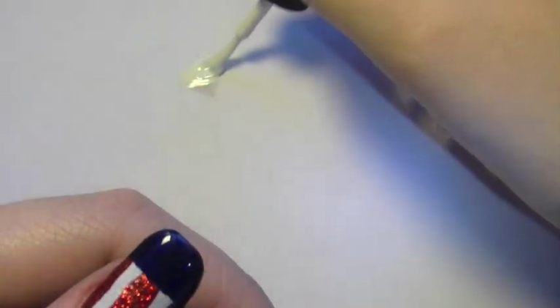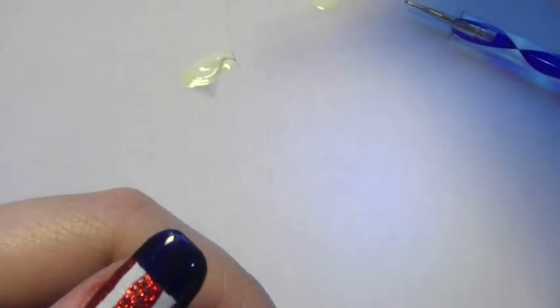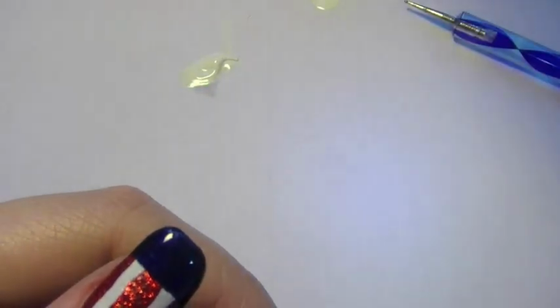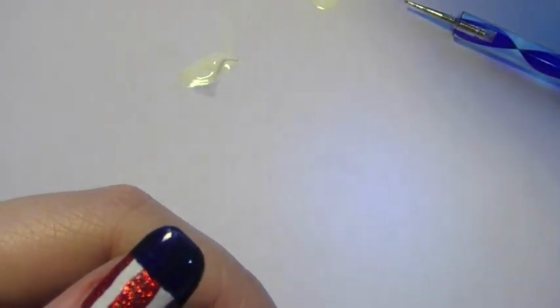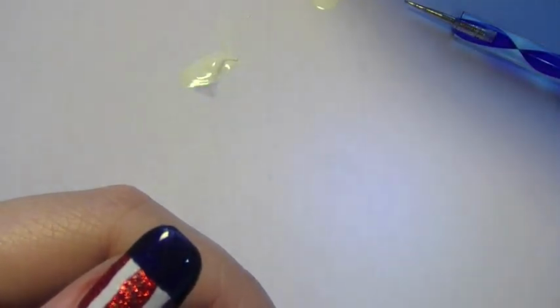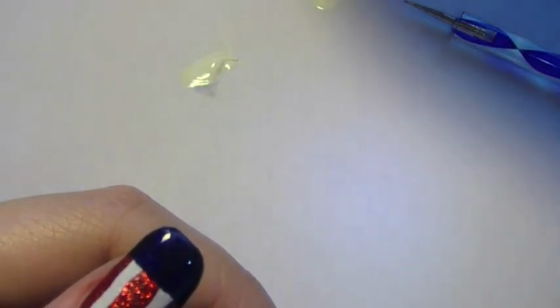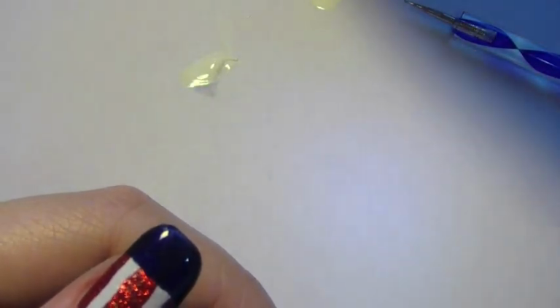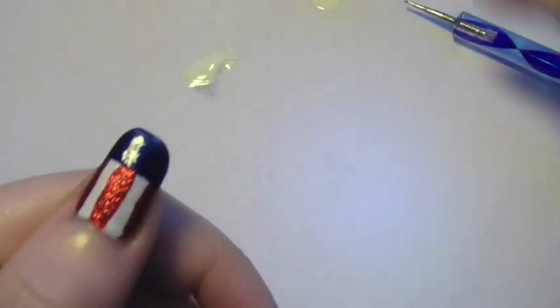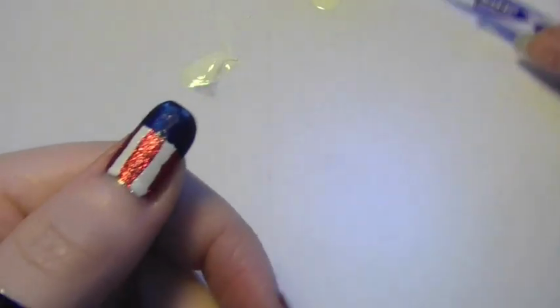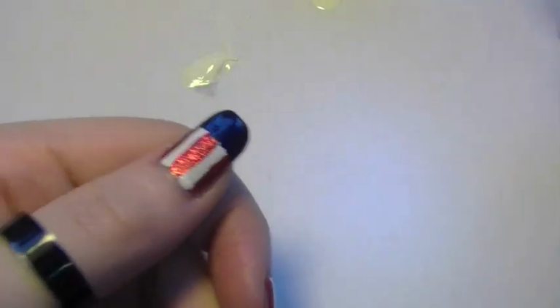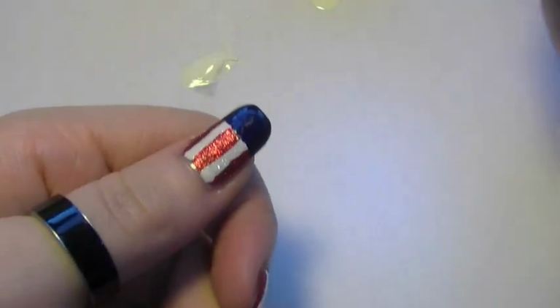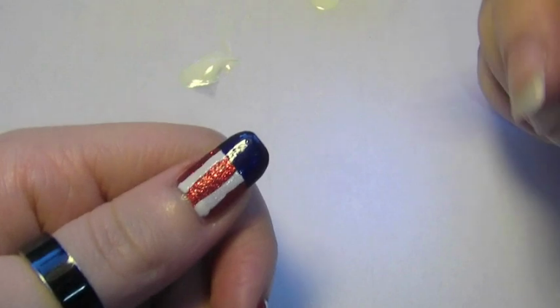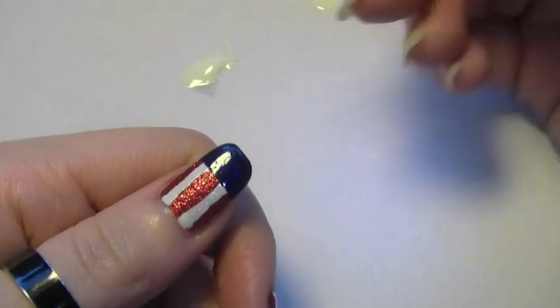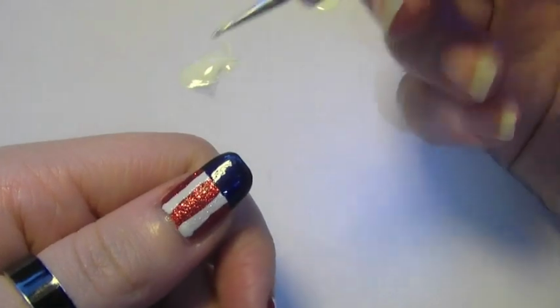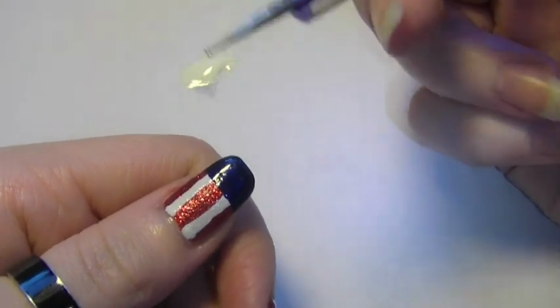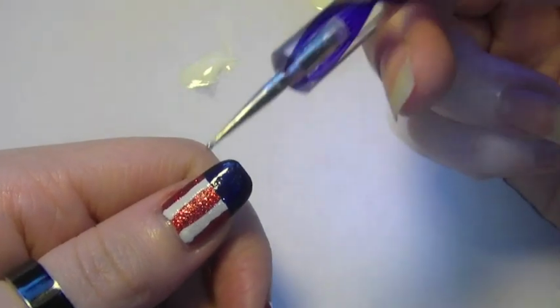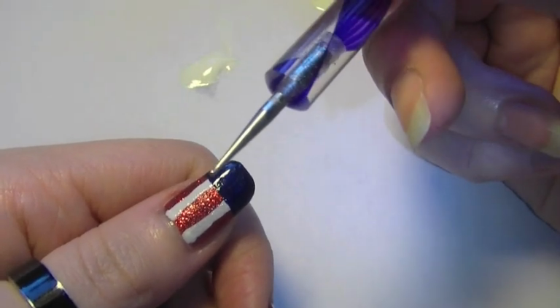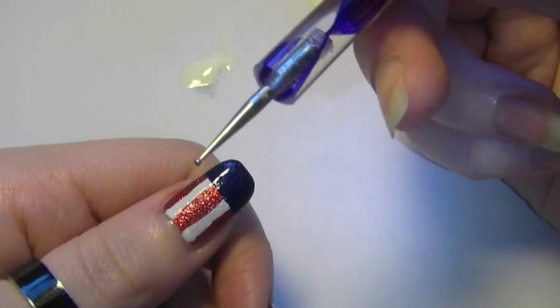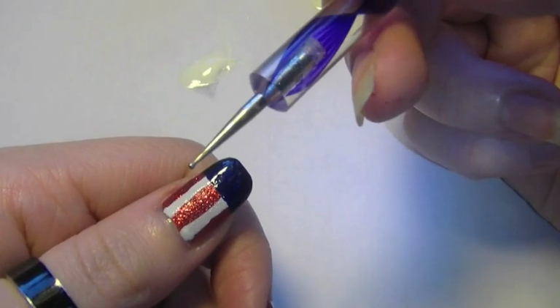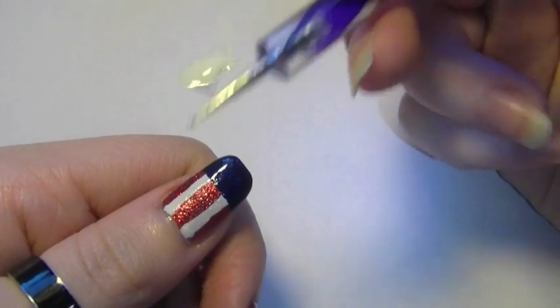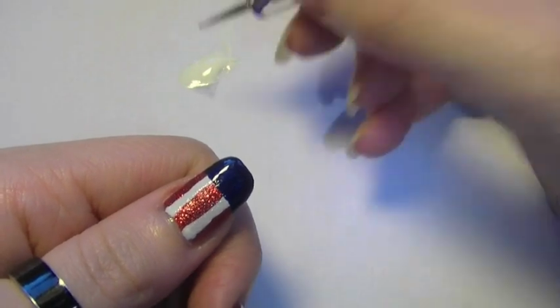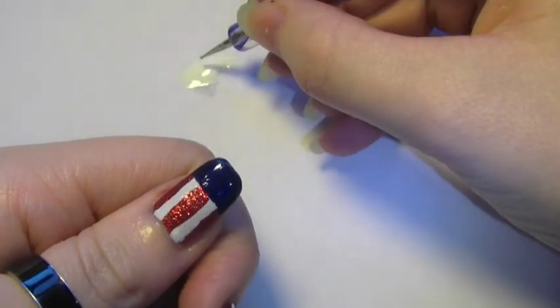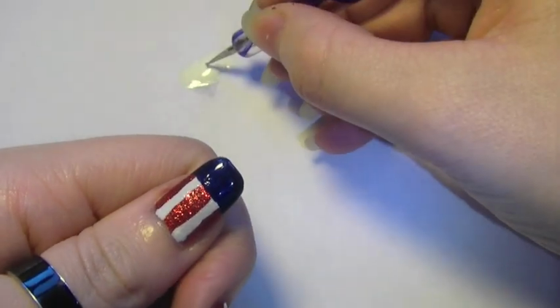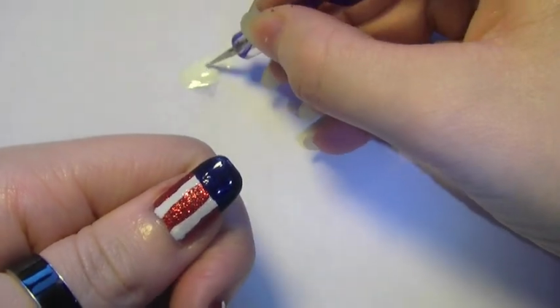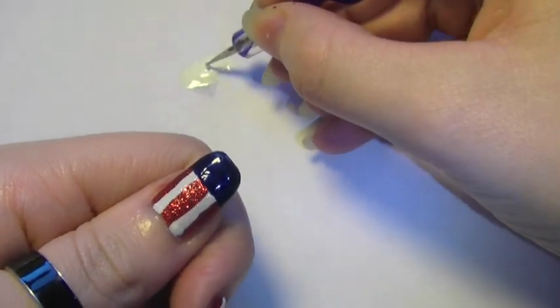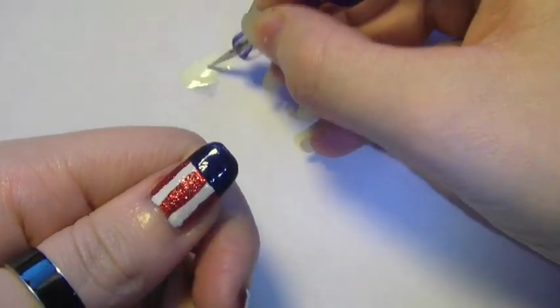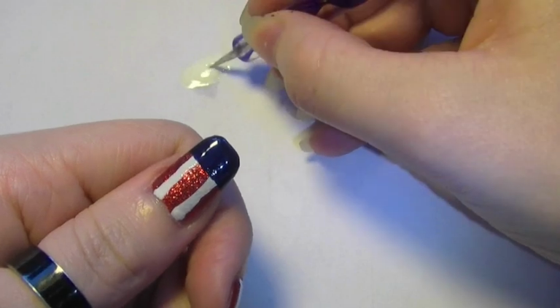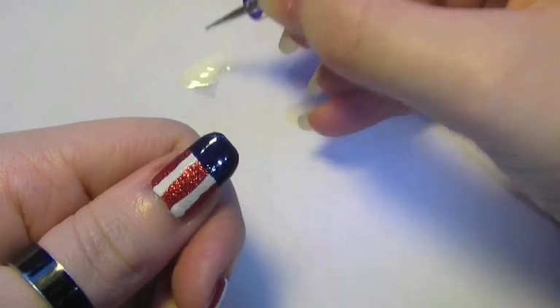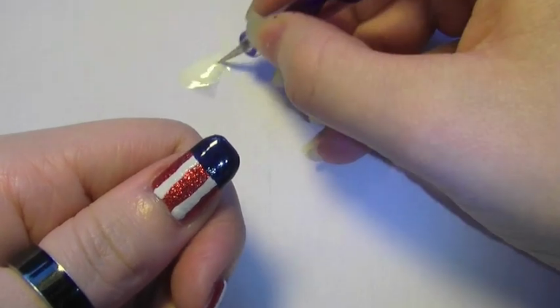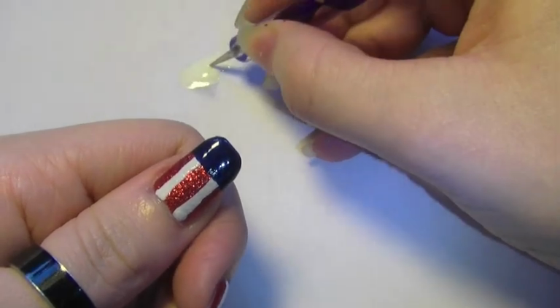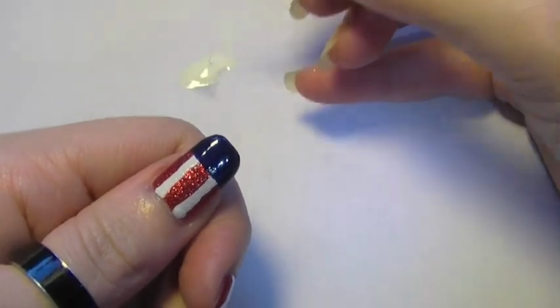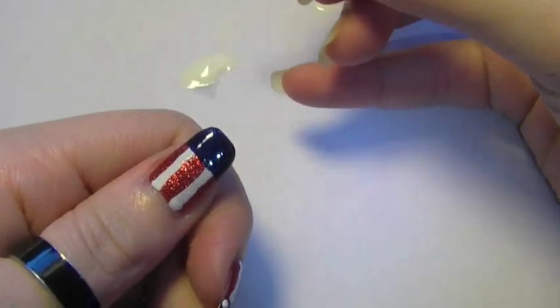And then, after reapplying some white on my worksheet, I'm going to take the dotting tool again and apply dots right at the end of the nail on the navy.